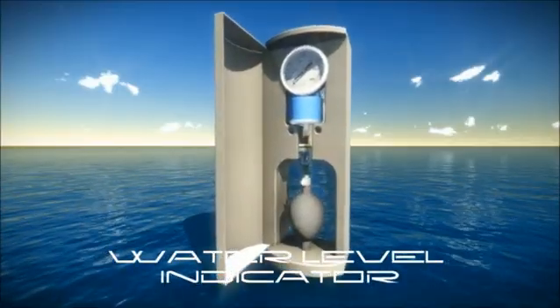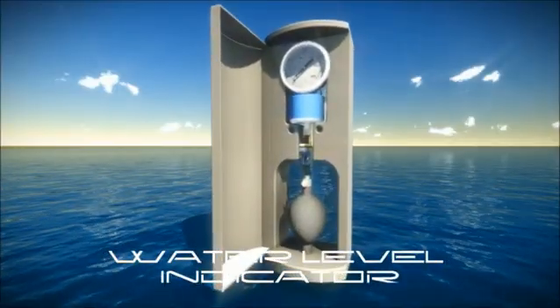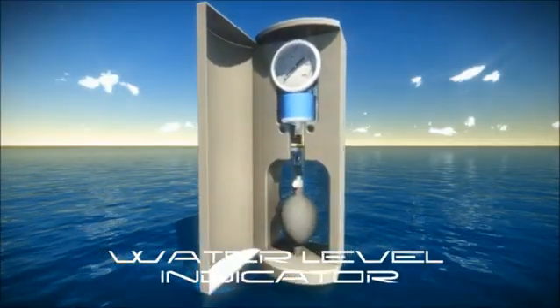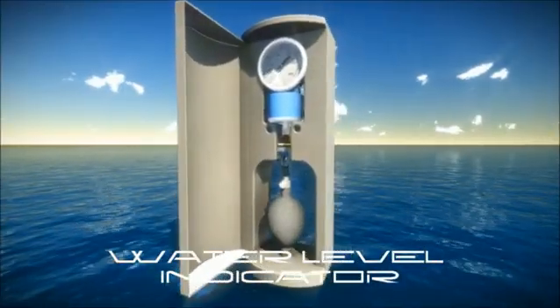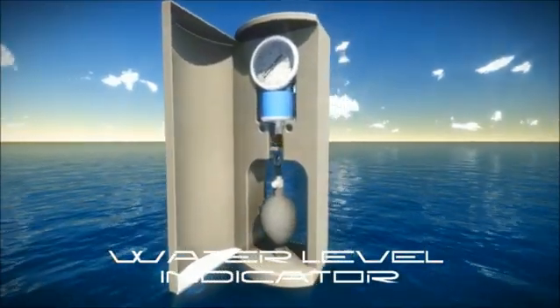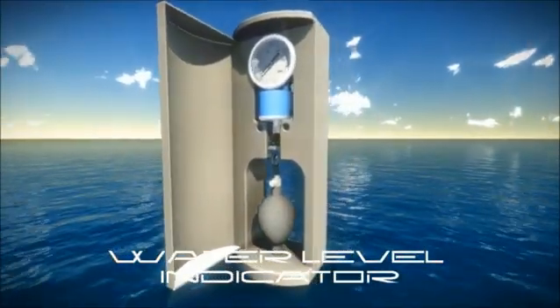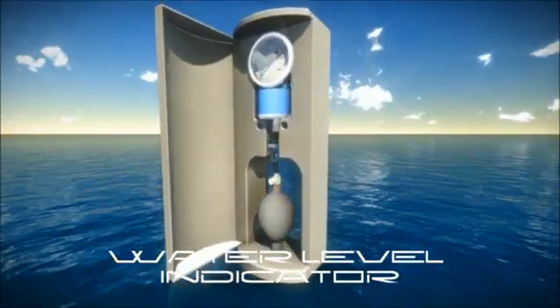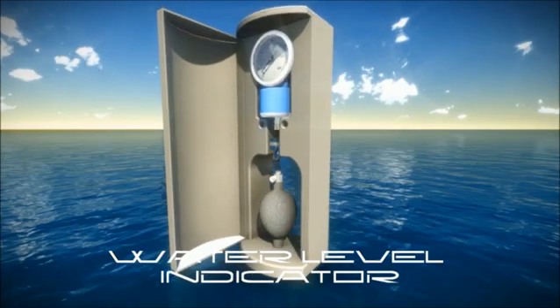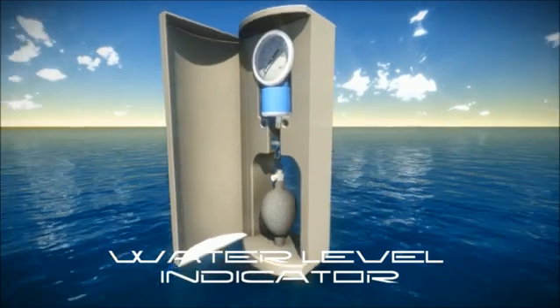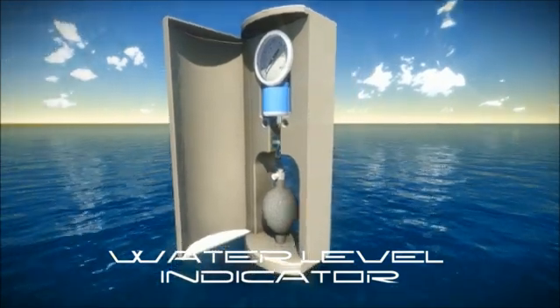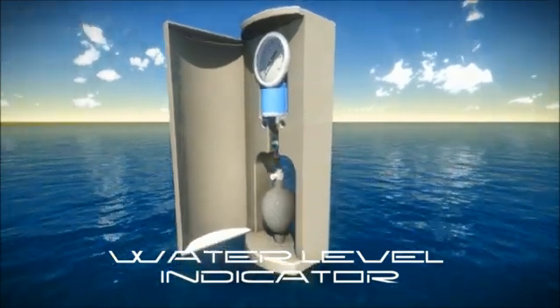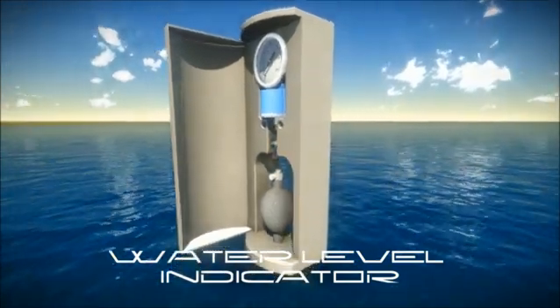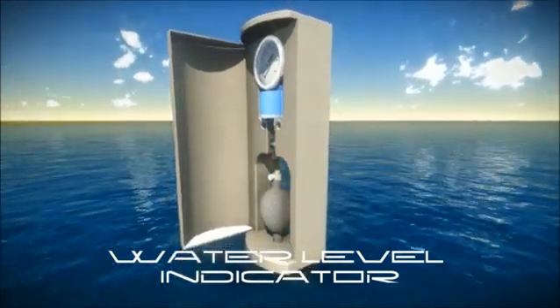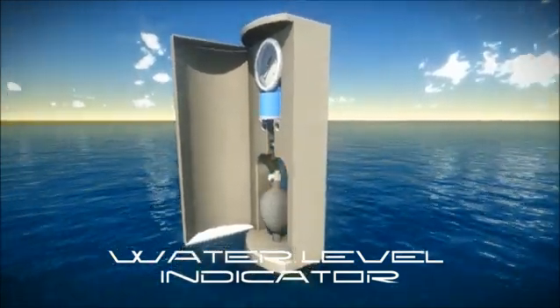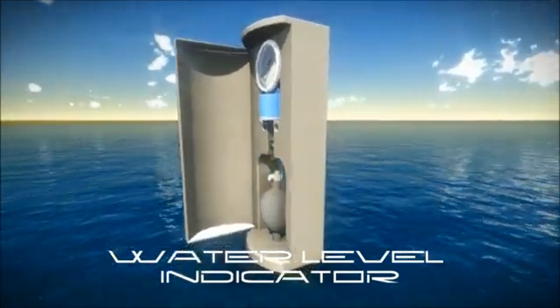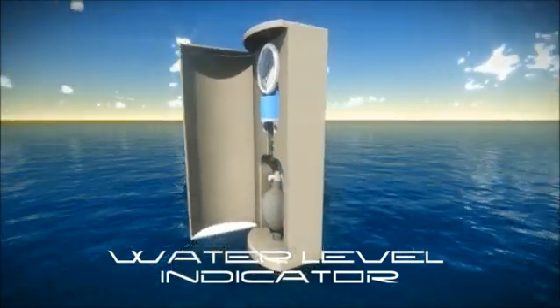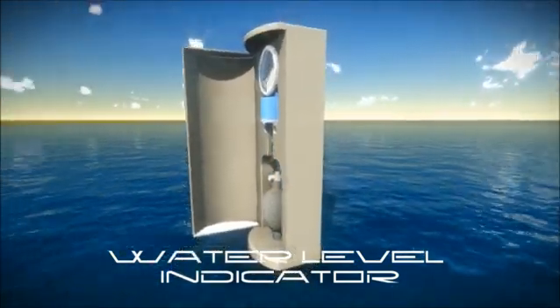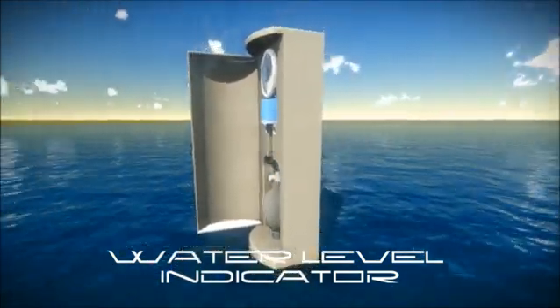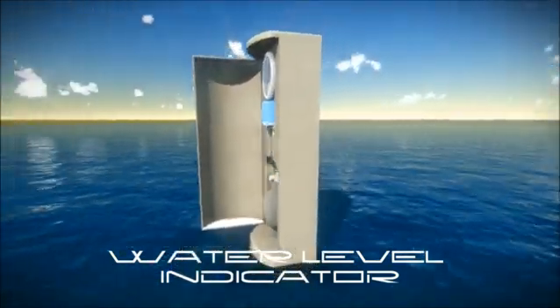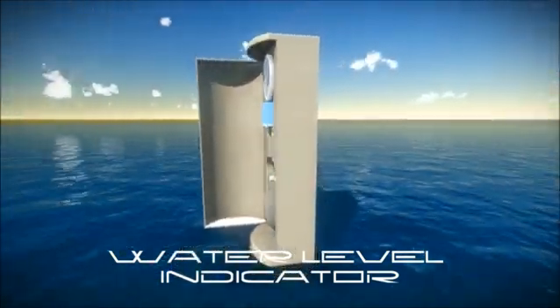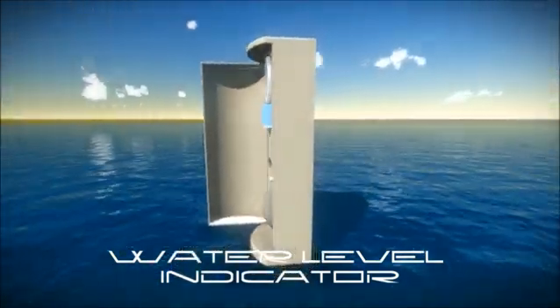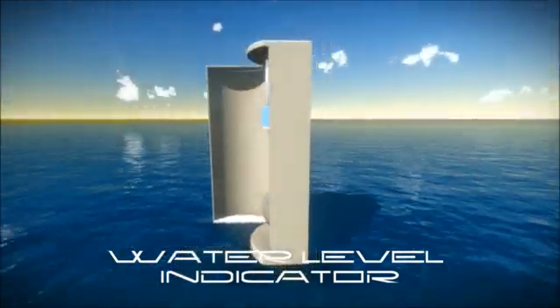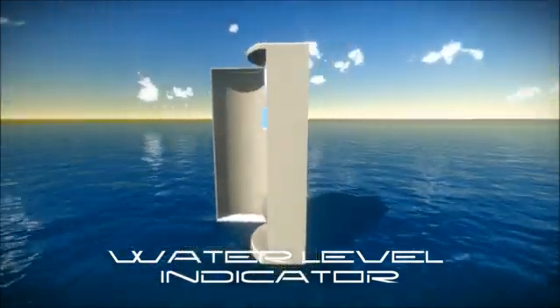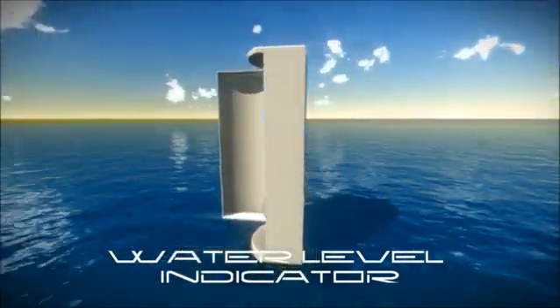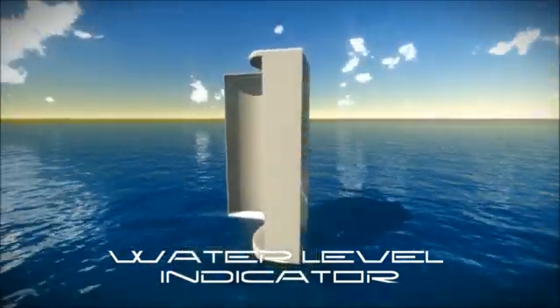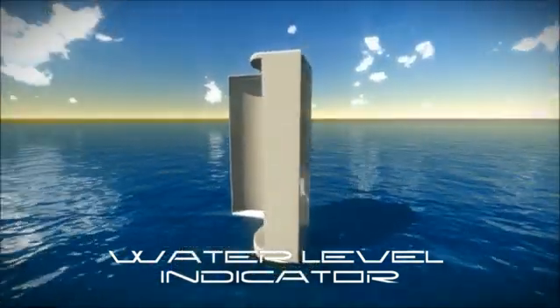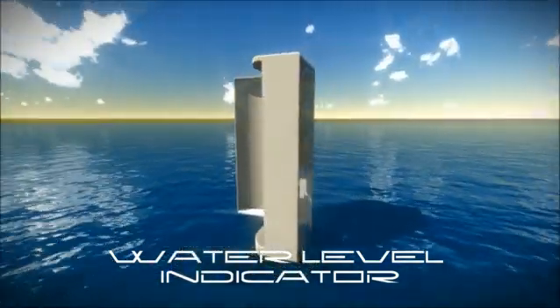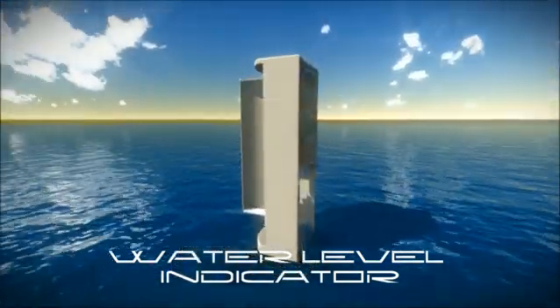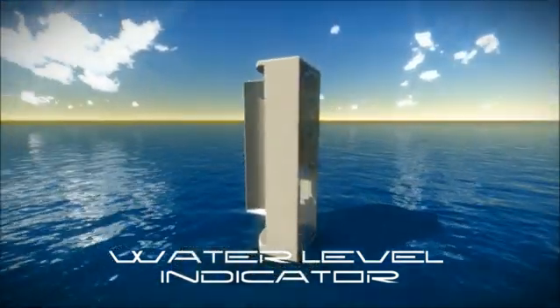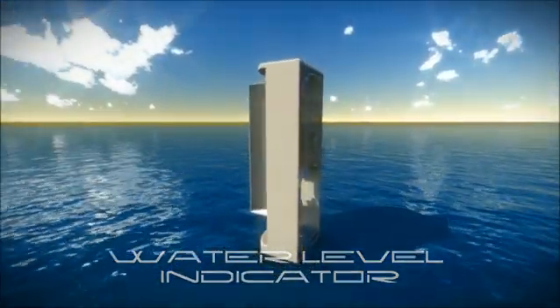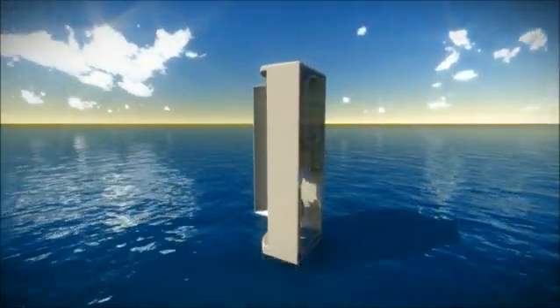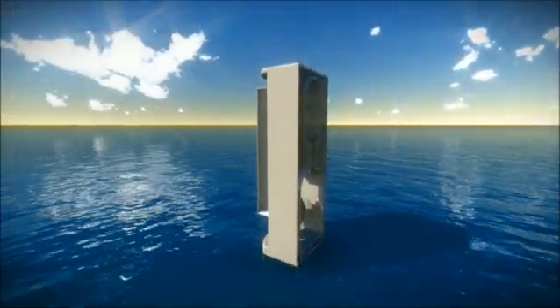Cistern Gauge has found the answer. Introducing the water tank level indicator.